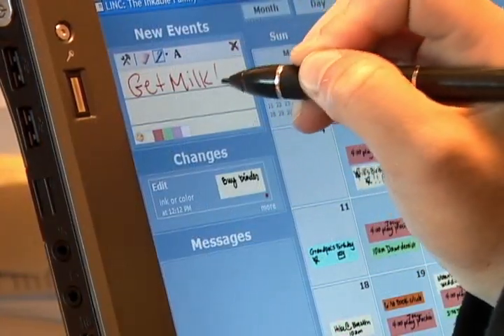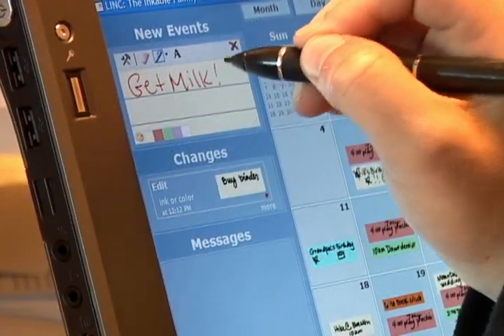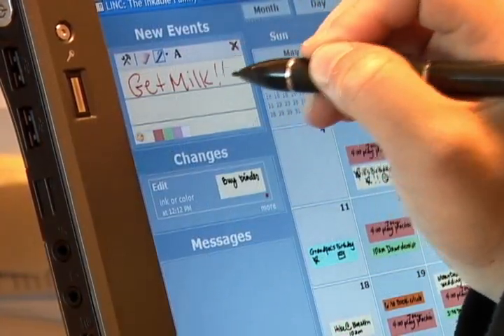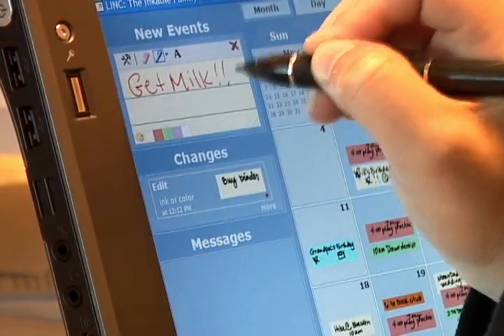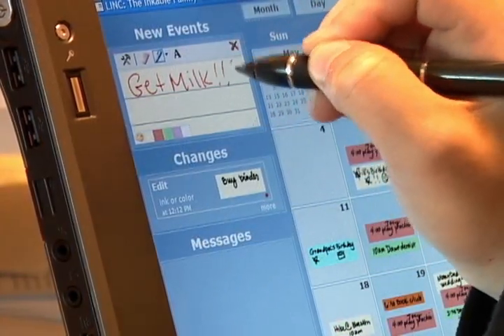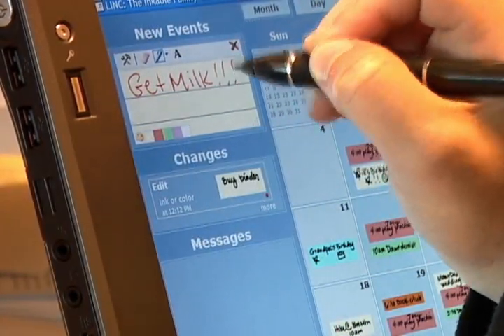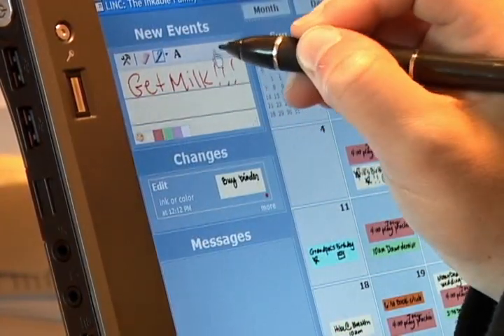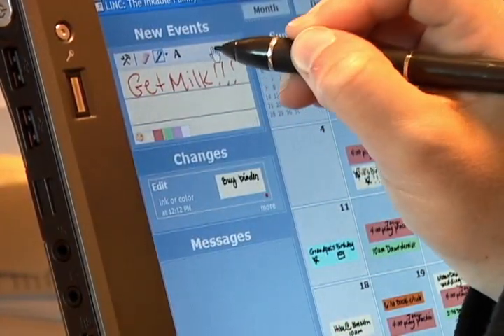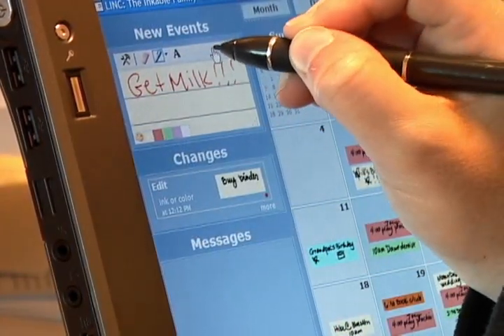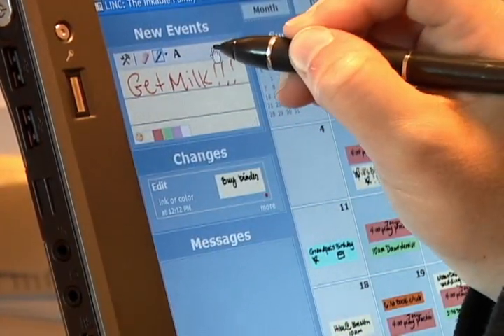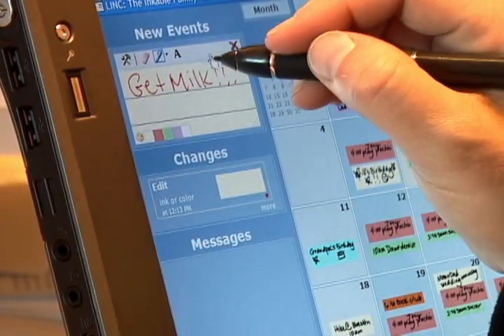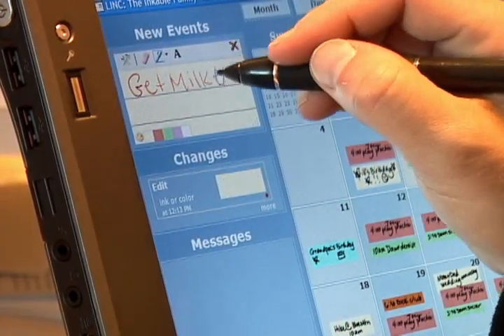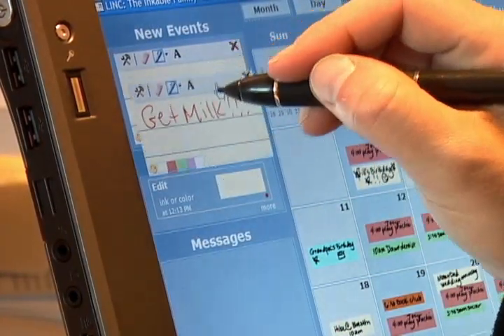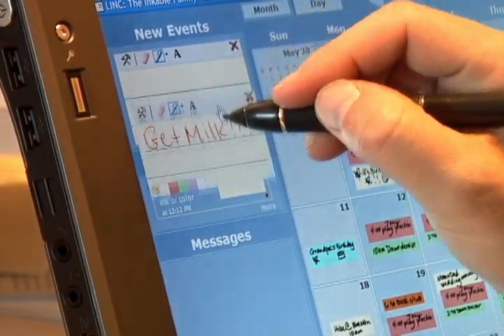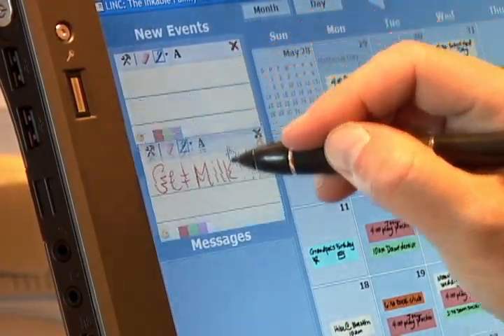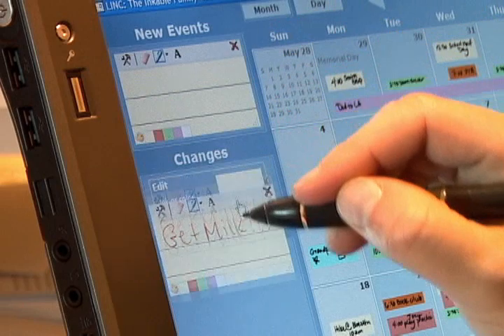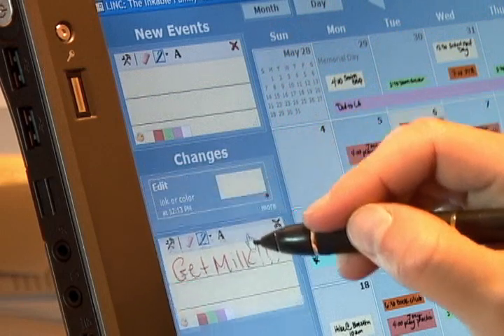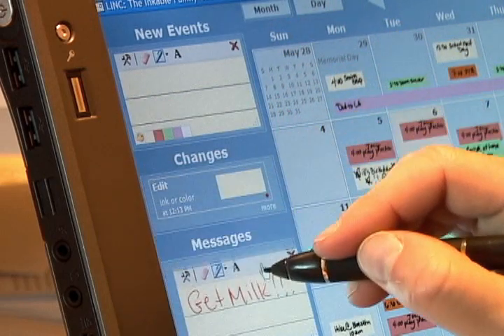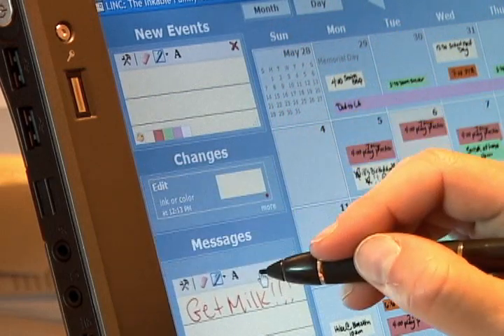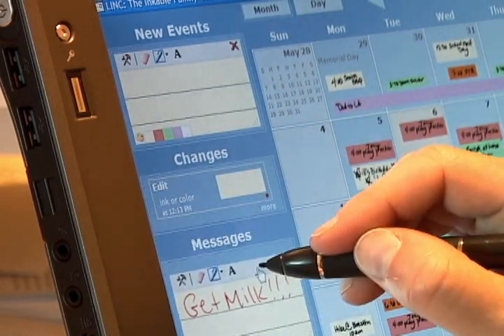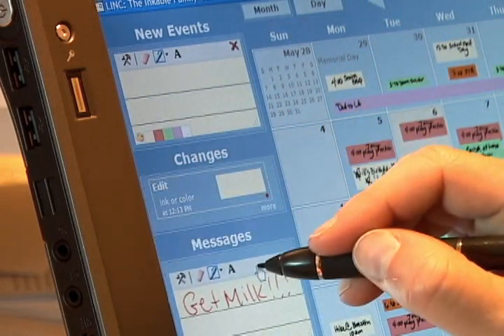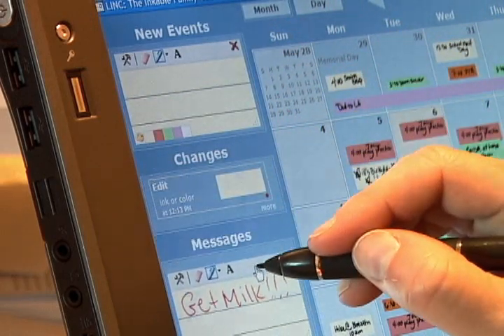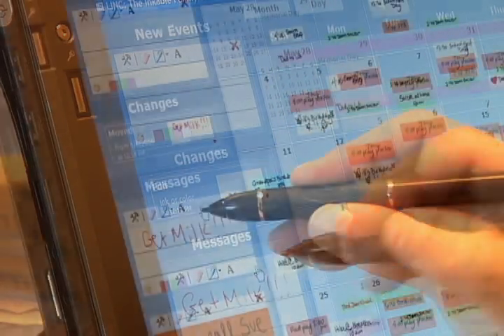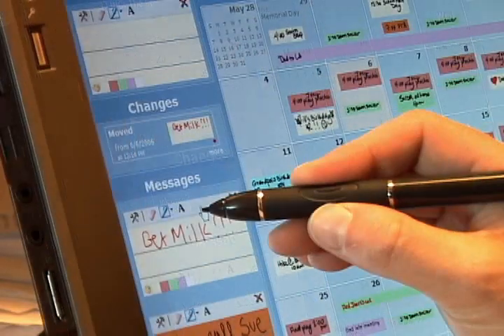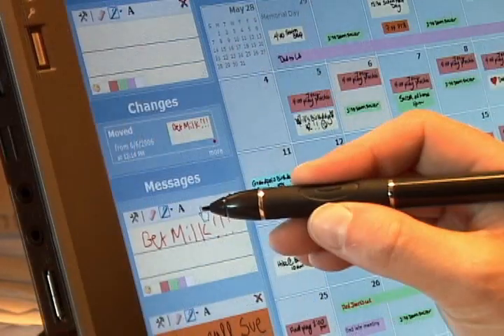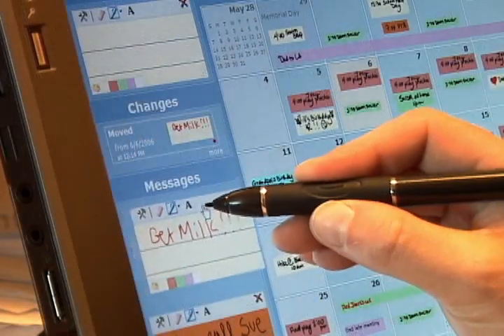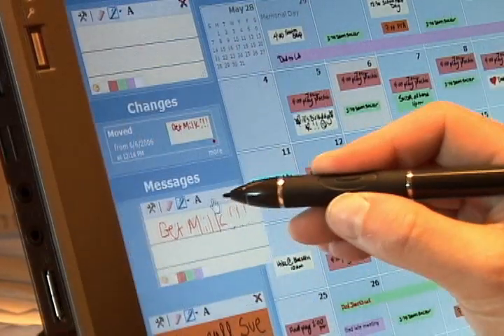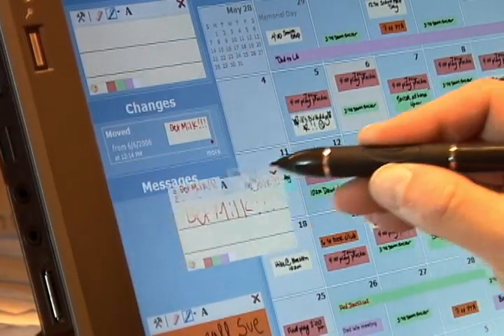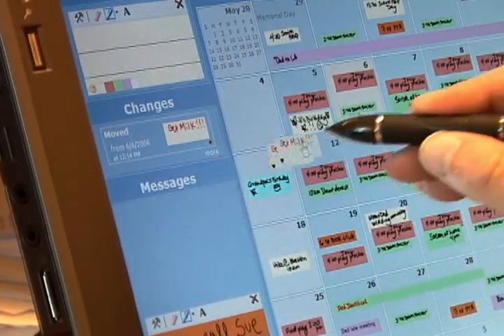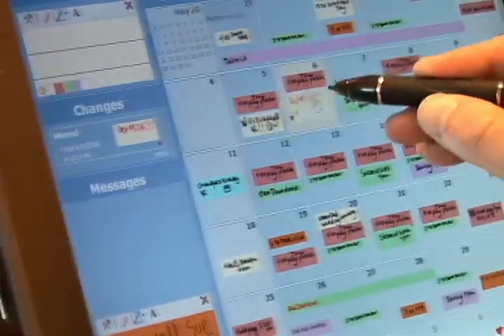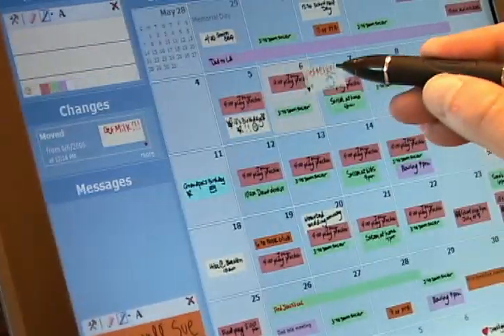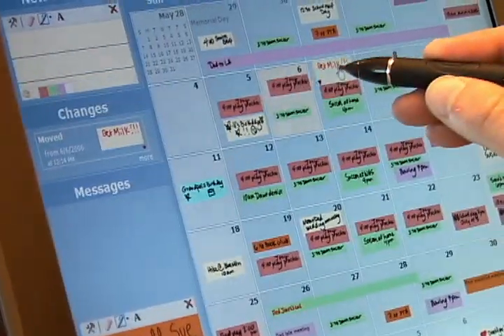Other families use color to highlight important events or different types of activities. A message area allows you to leave notes or reminders that aren't necessarily associated with a date. Notes can easily move between the message area and calendar.